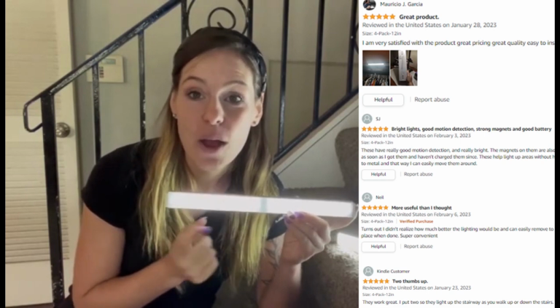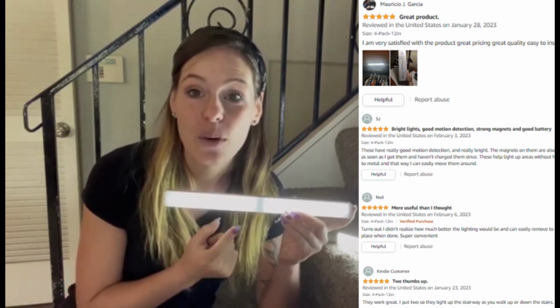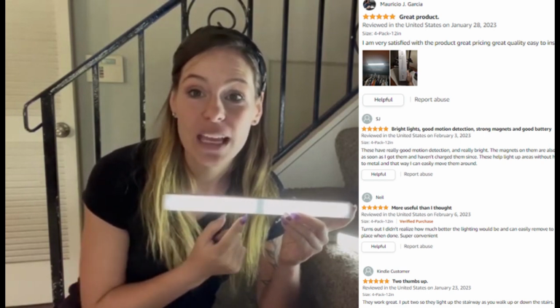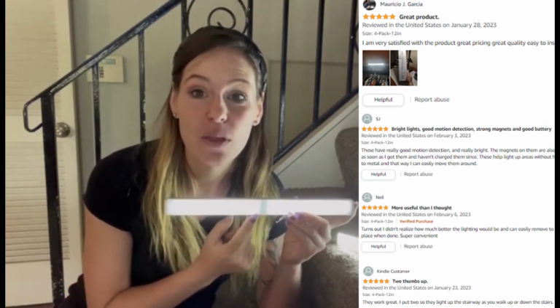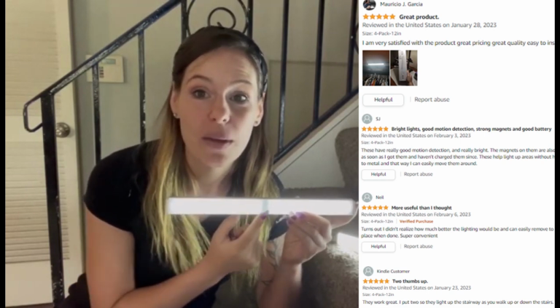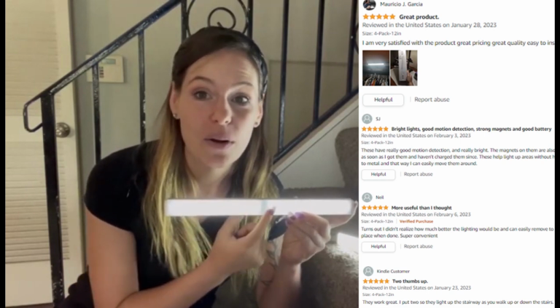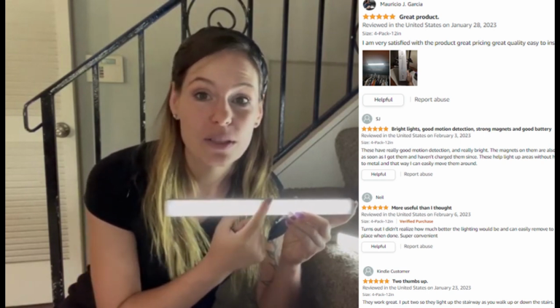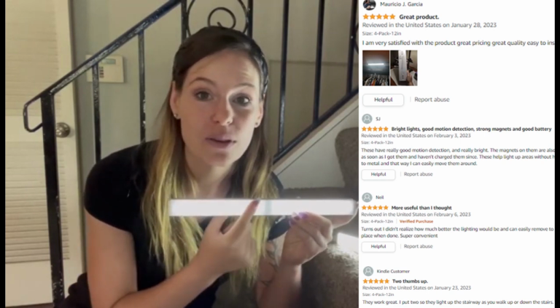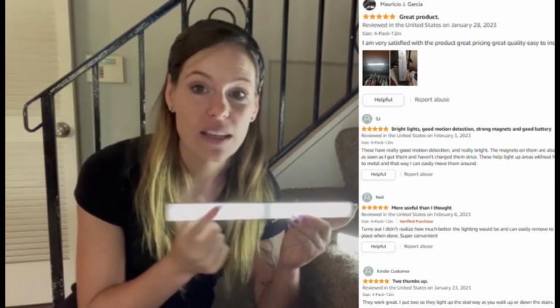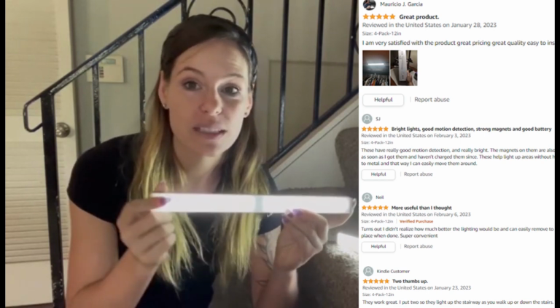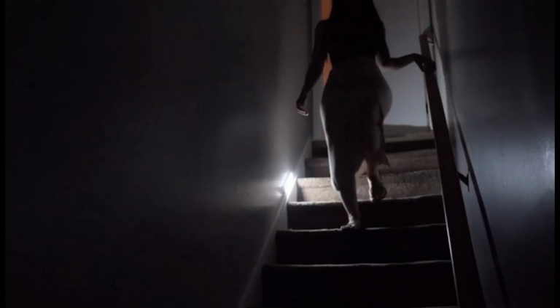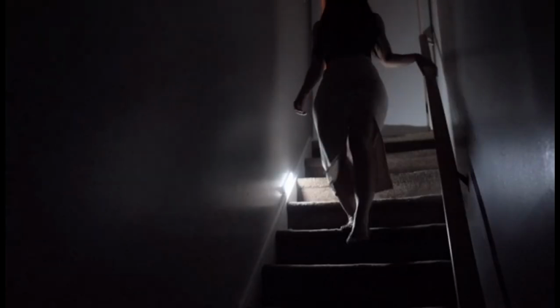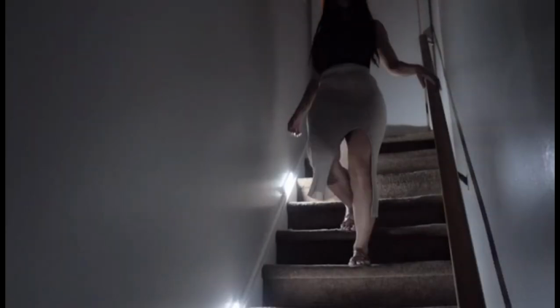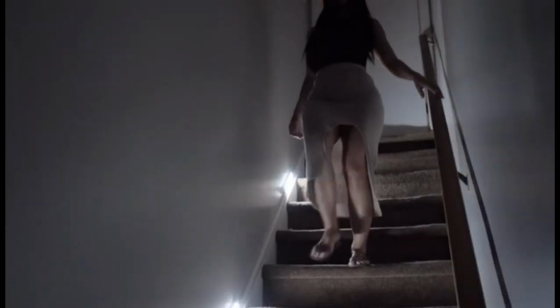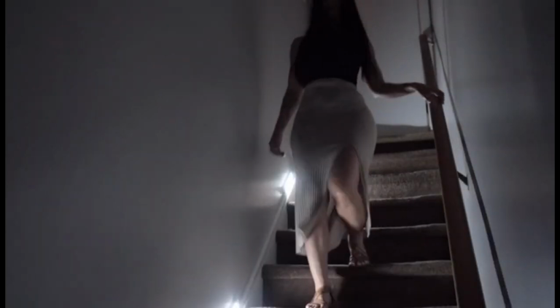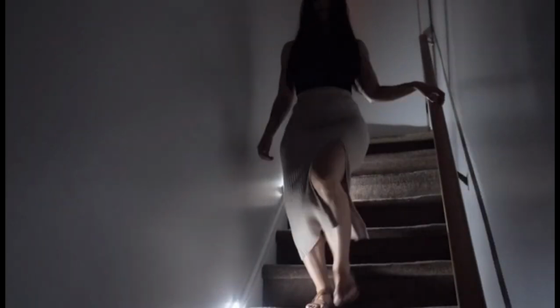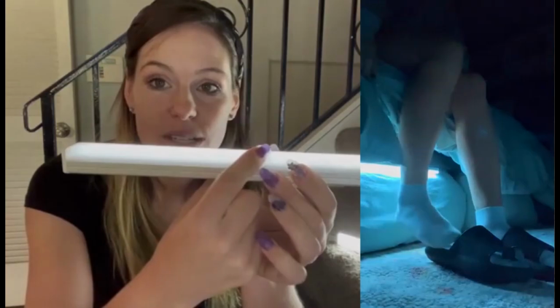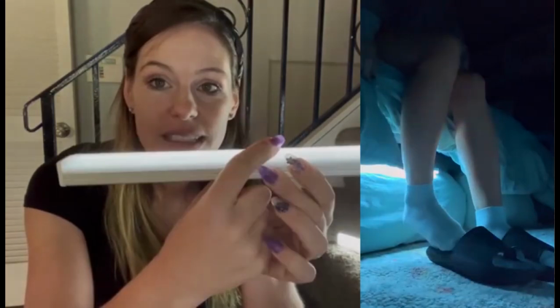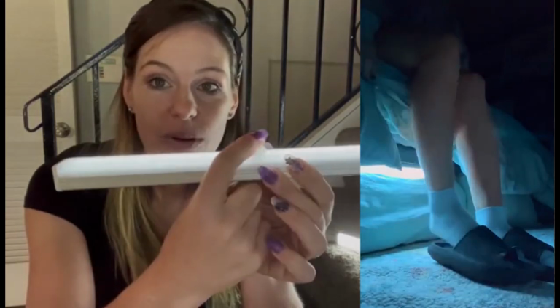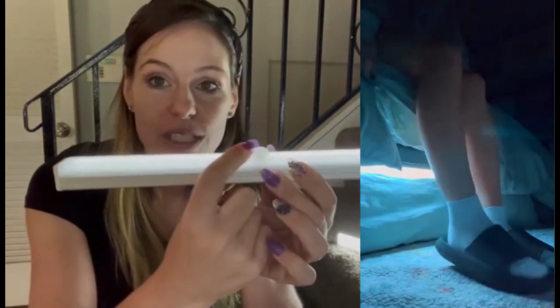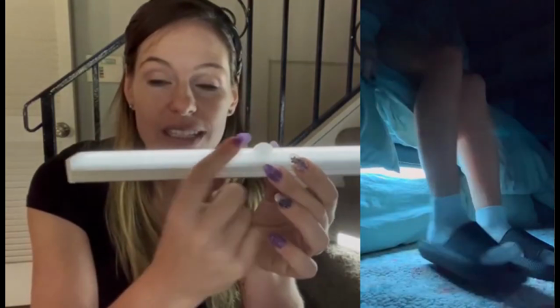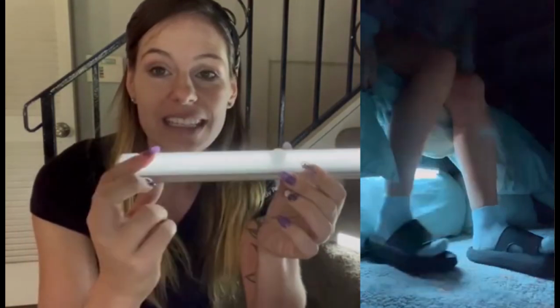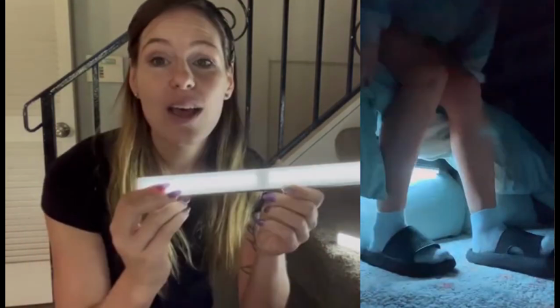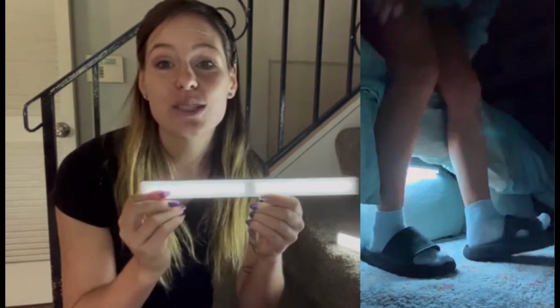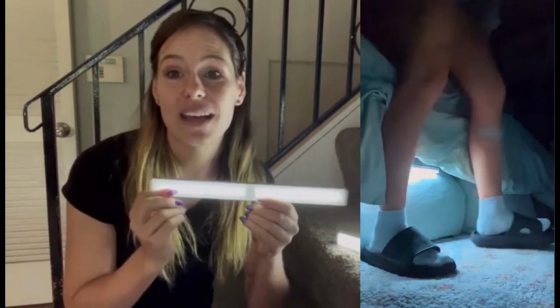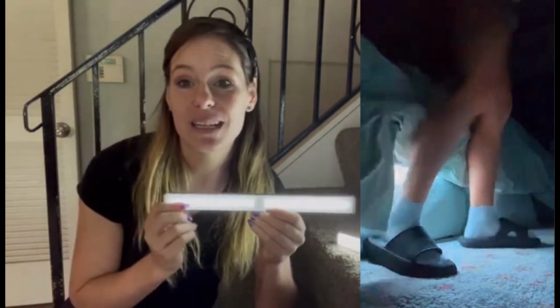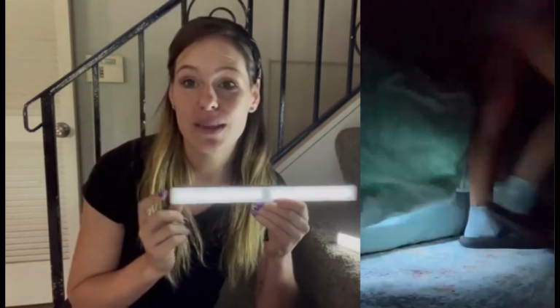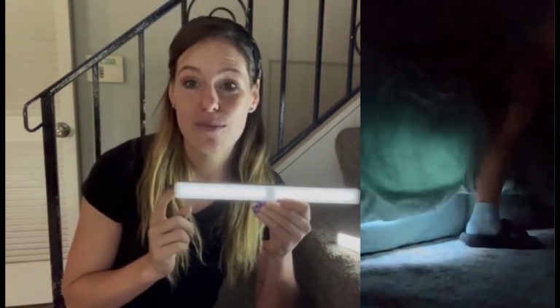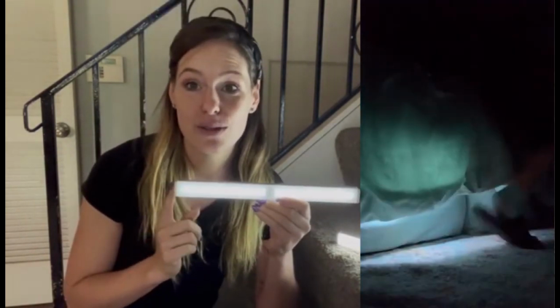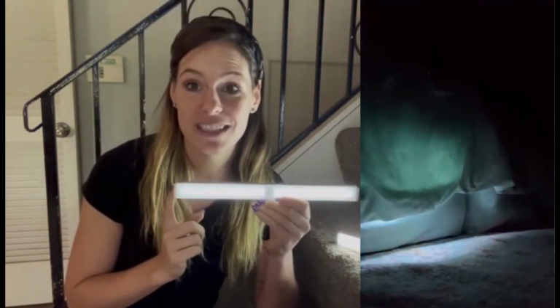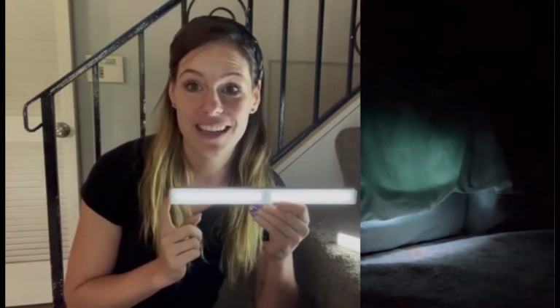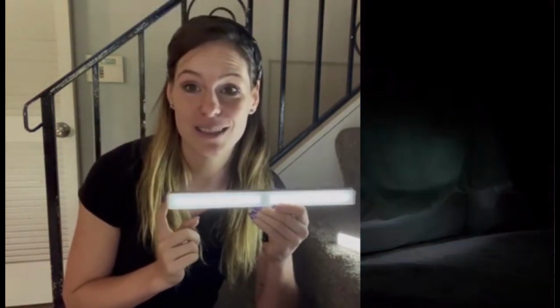Right here in the middle, there's this ball. If I turn it sideways, you can see — that's going to be the motion sensor.